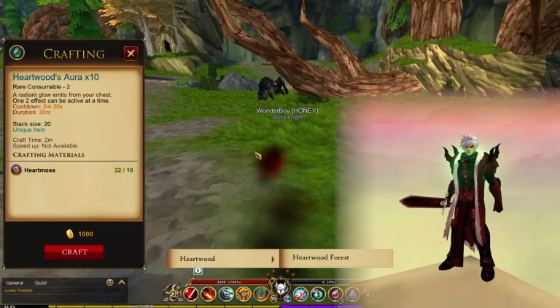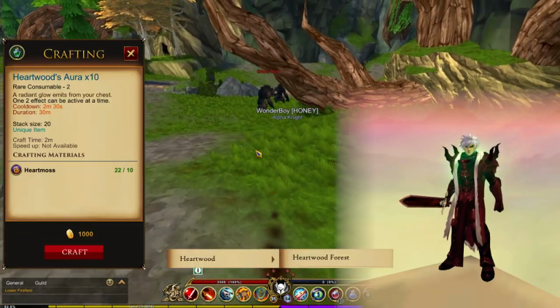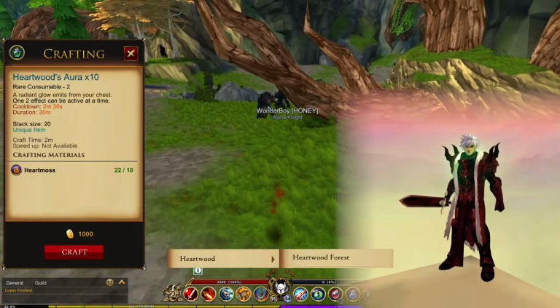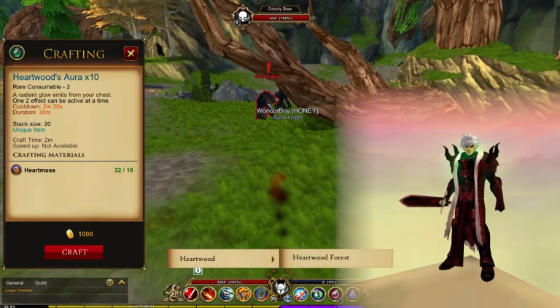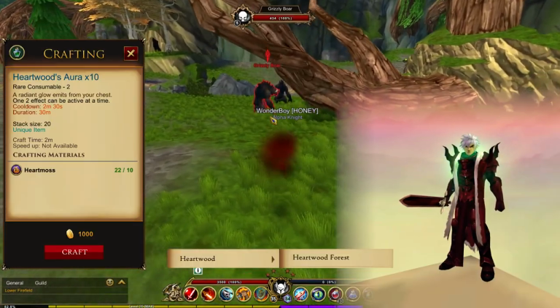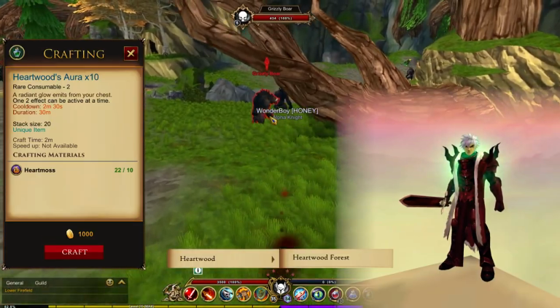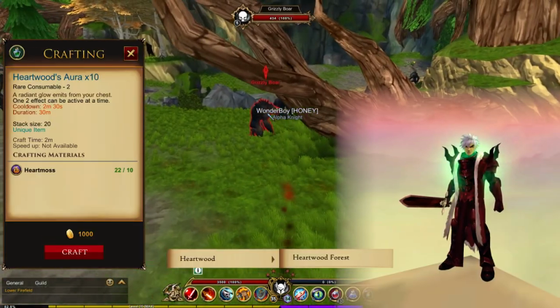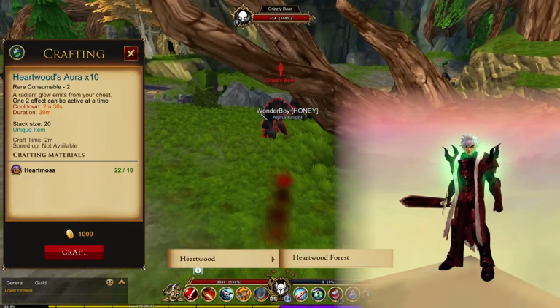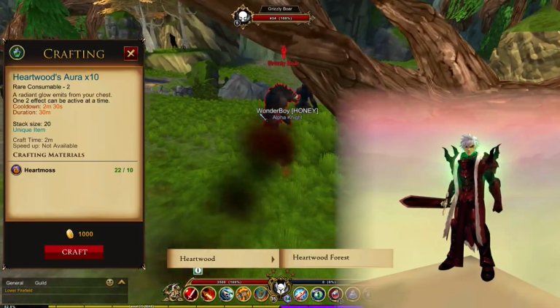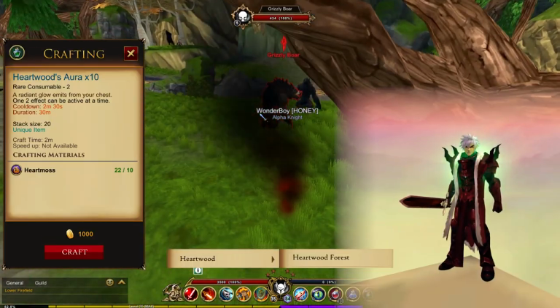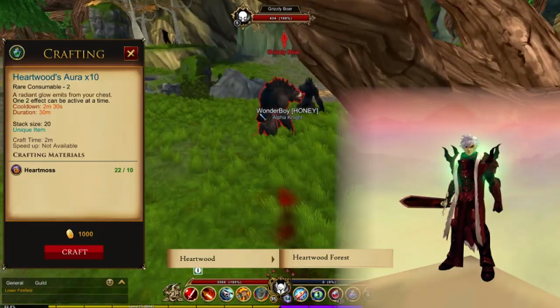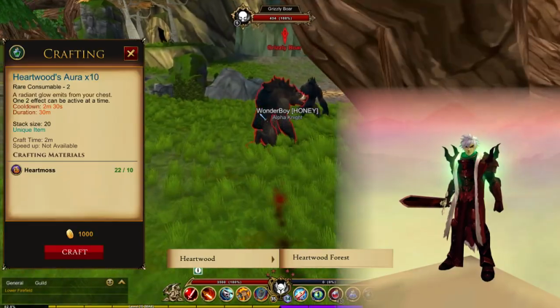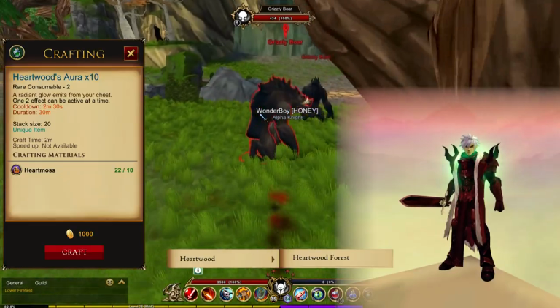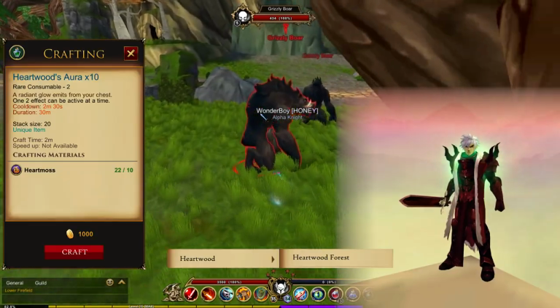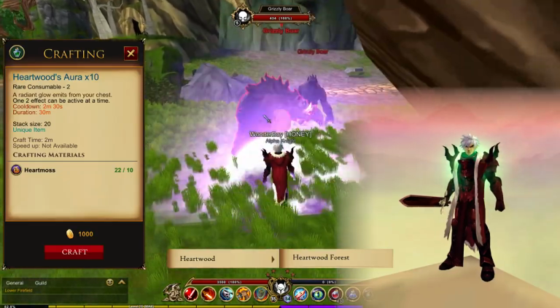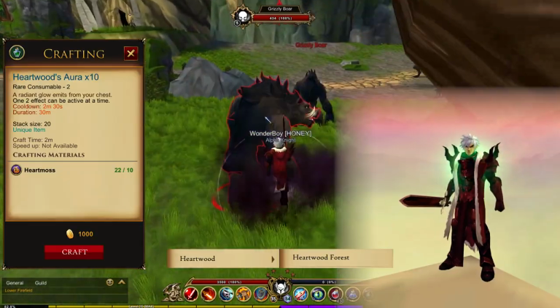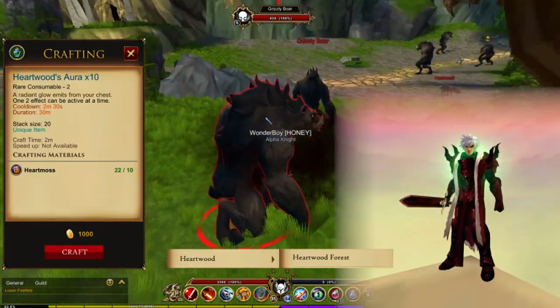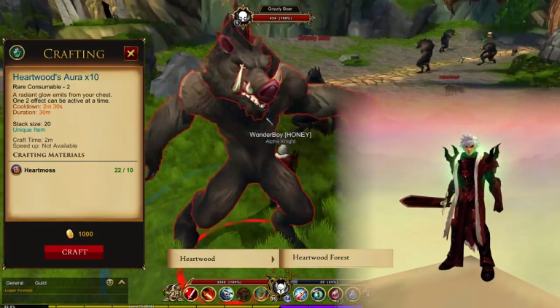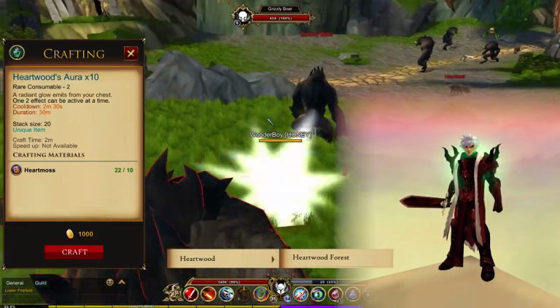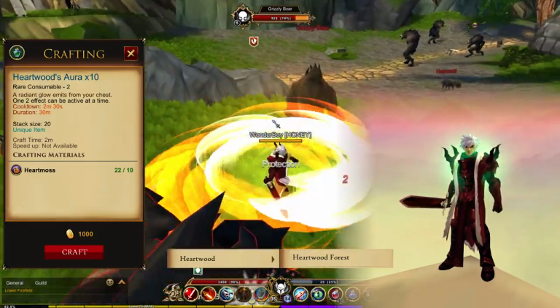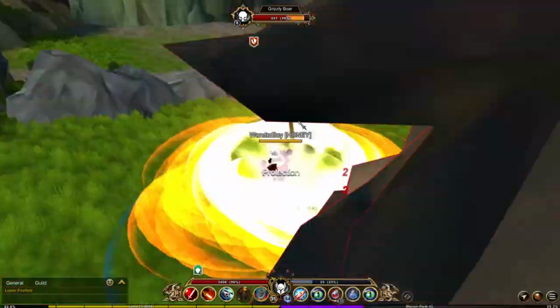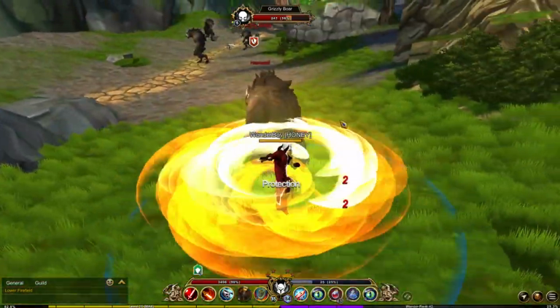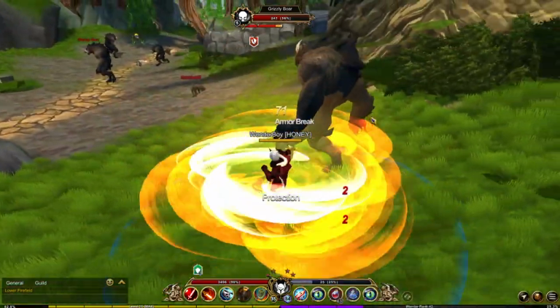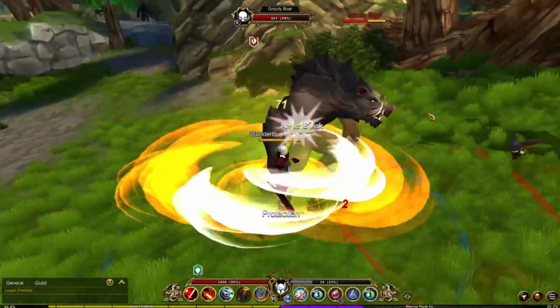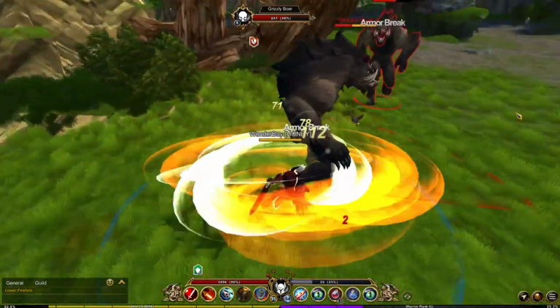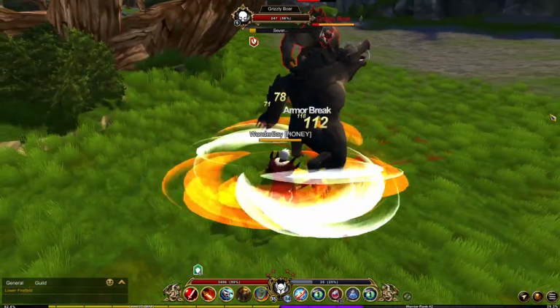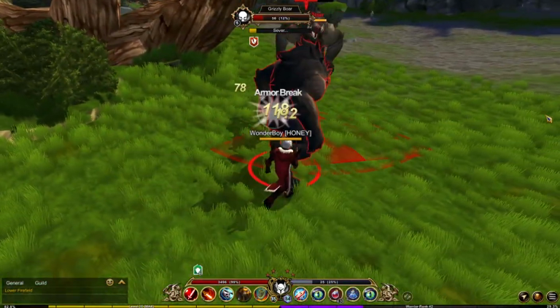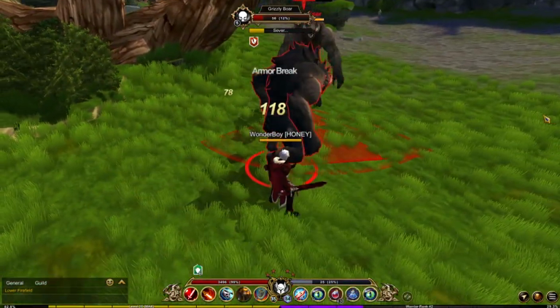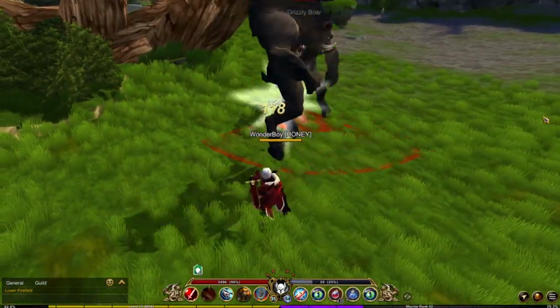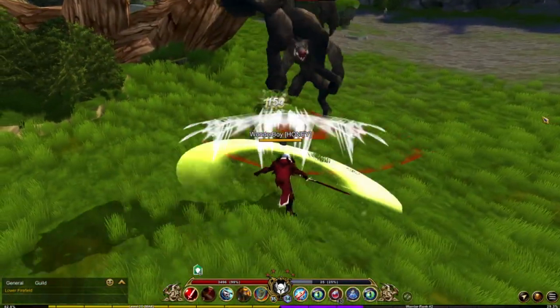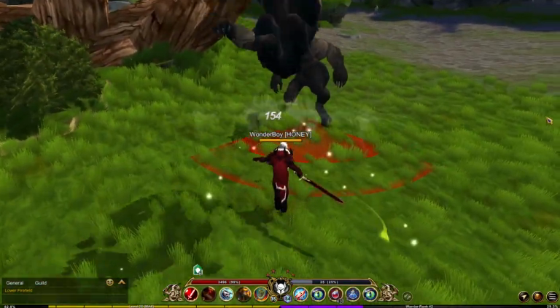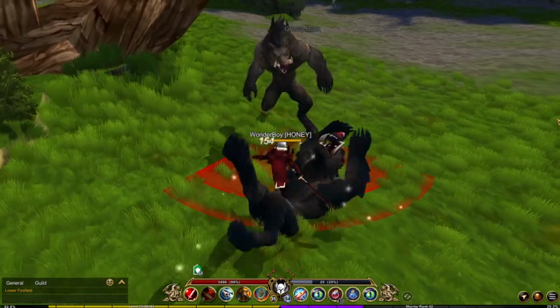For the Heartwood aura, you're gonna need 10 heartwood moss. Travel to the heartwood forest and kill the grizzly boars — they drop more than enough.